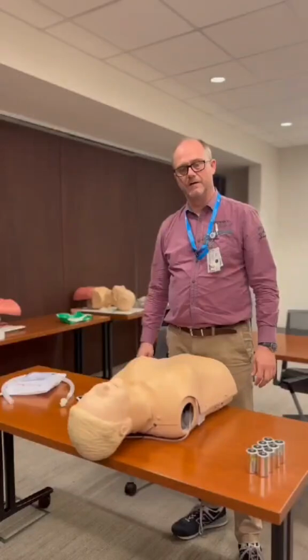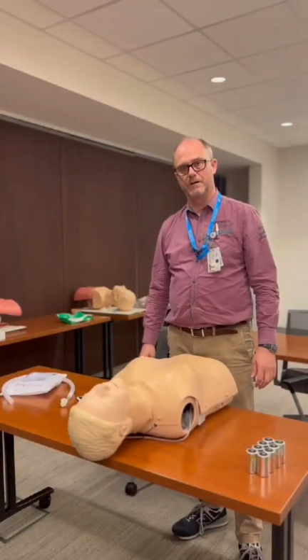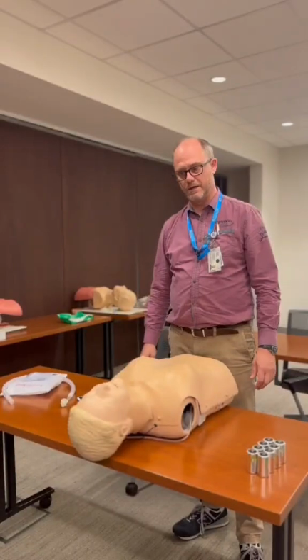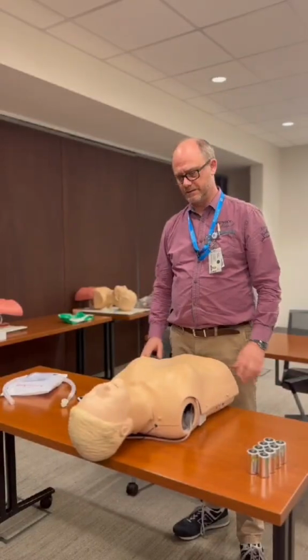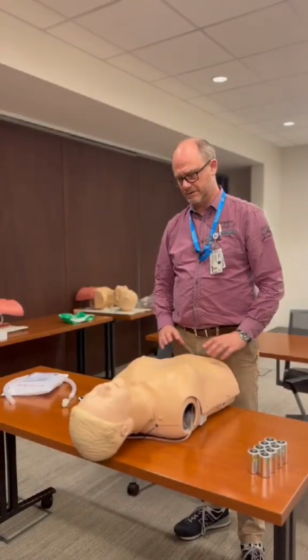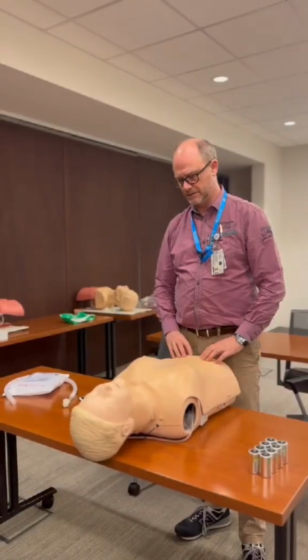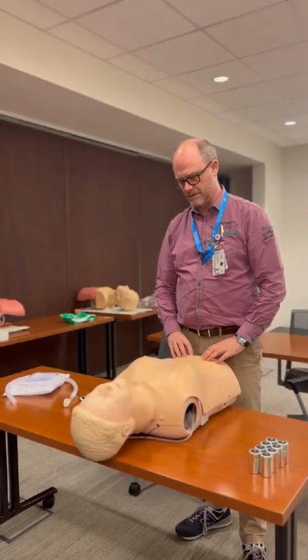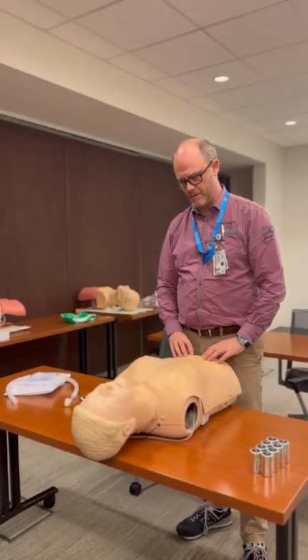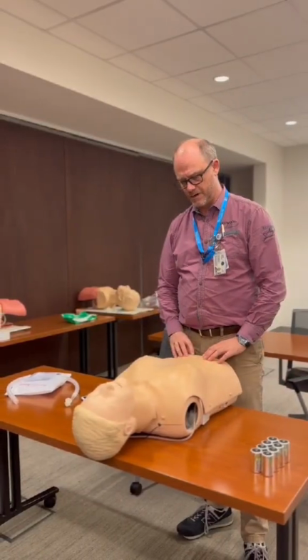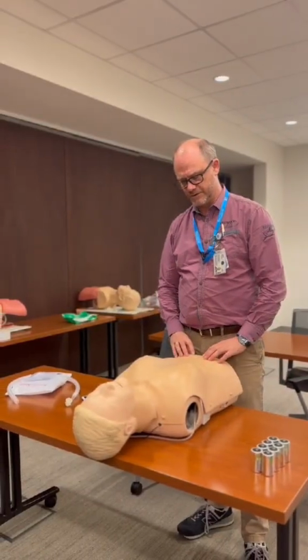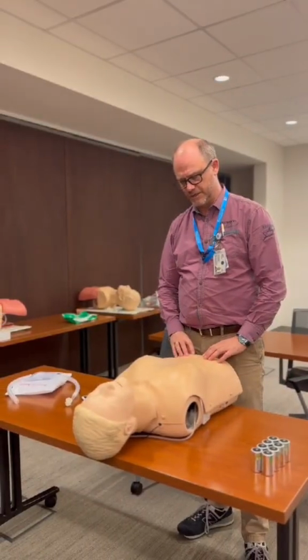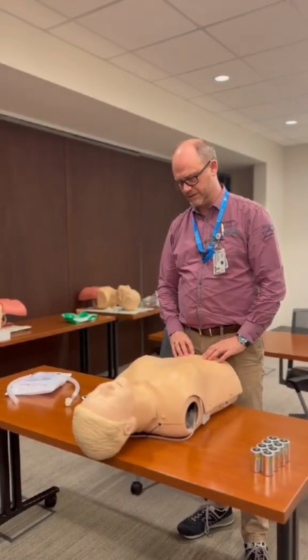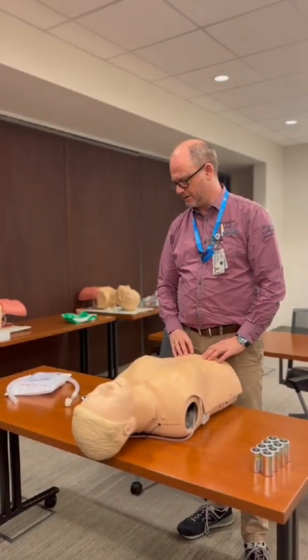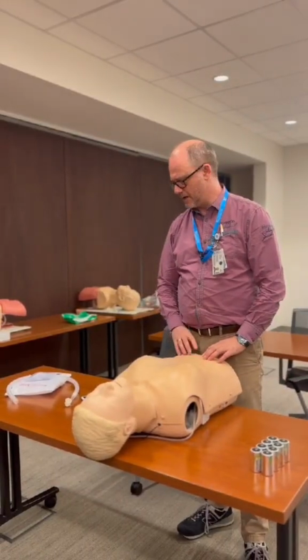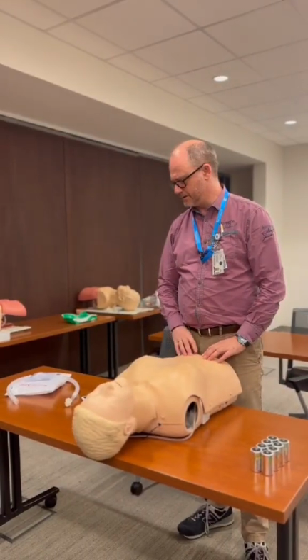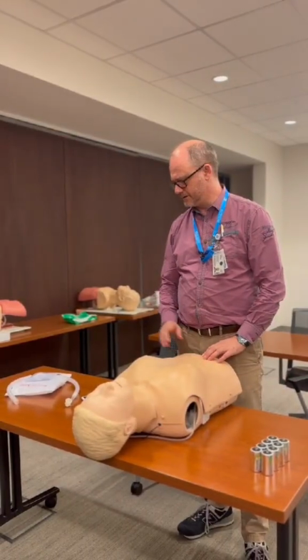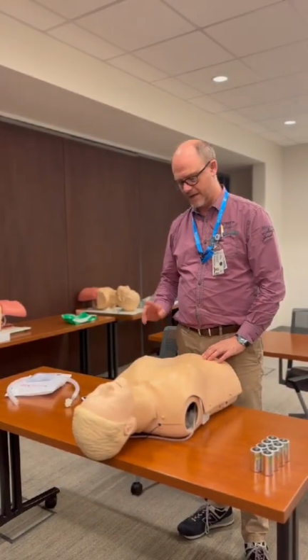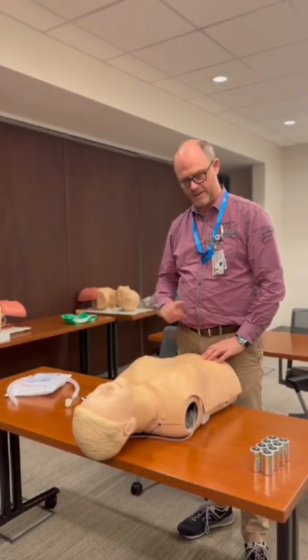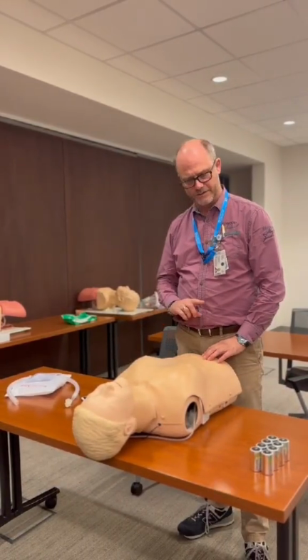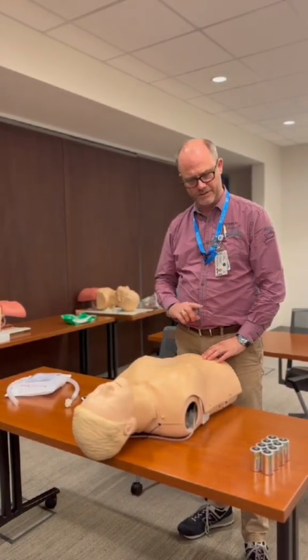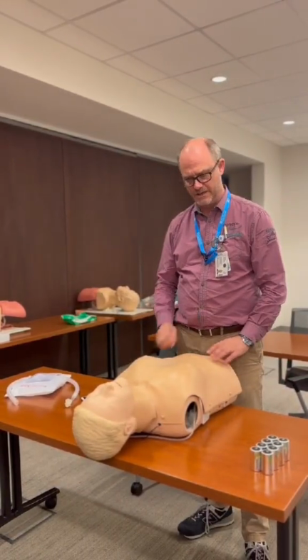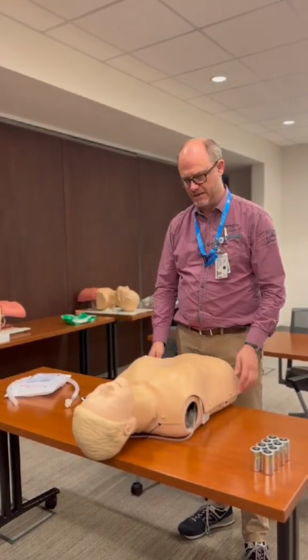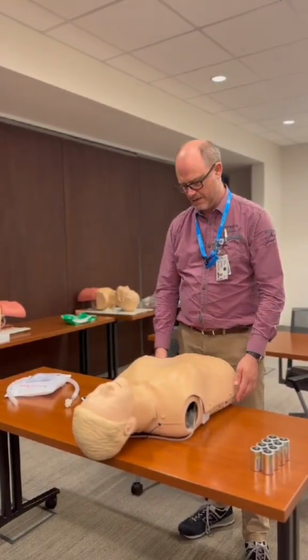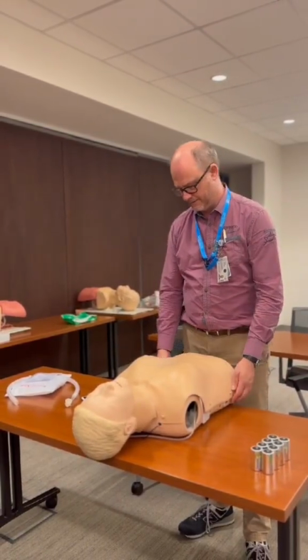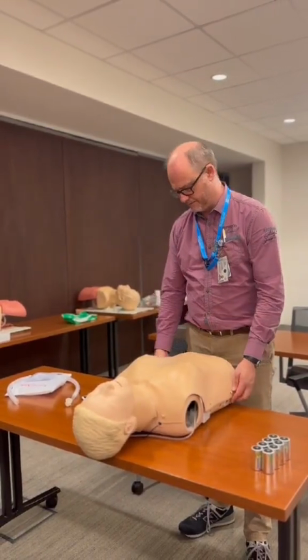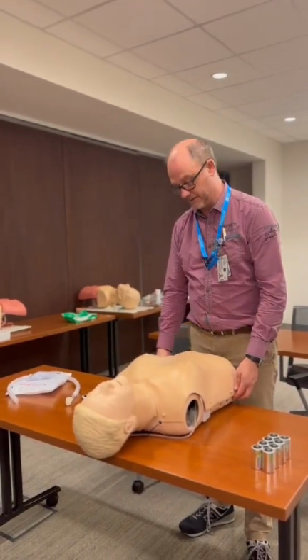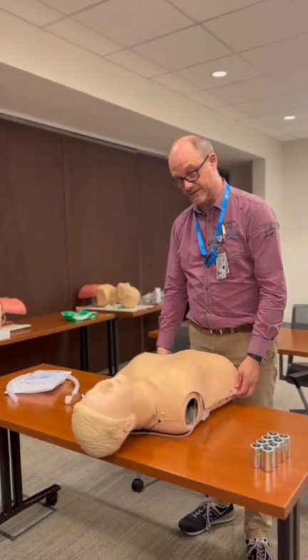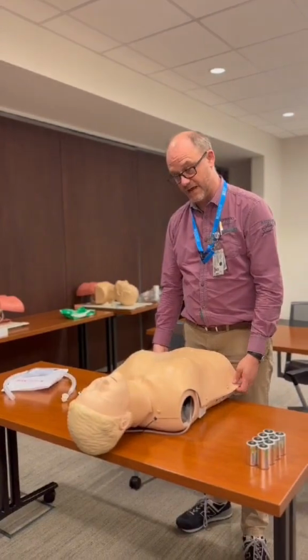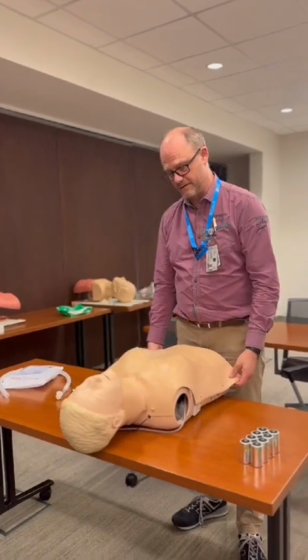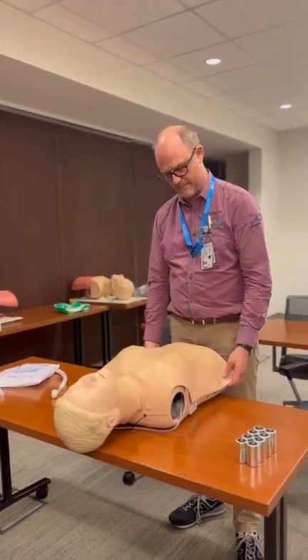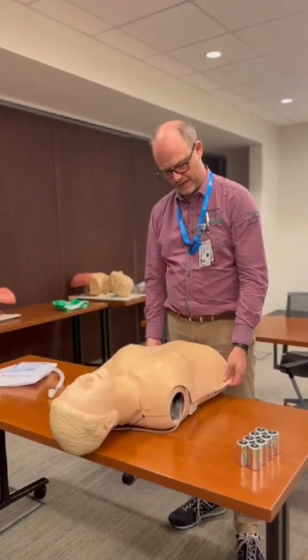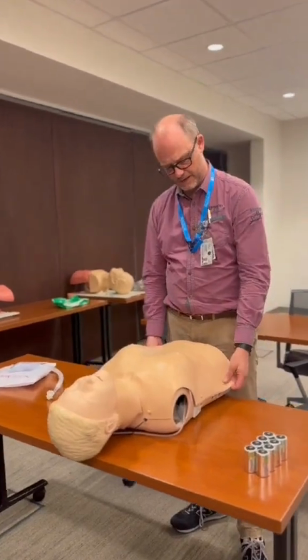This time we're going to change the lungs and the battery for the Resuscitation Mannequin.